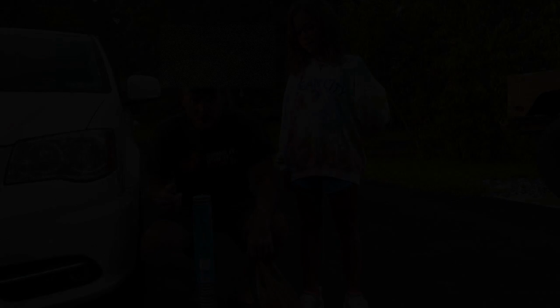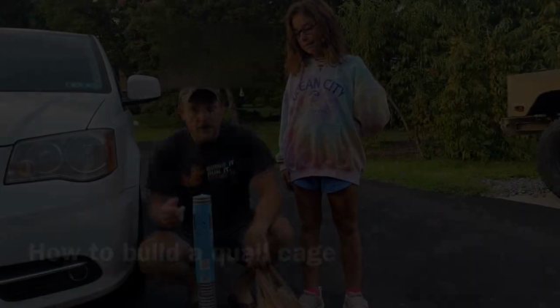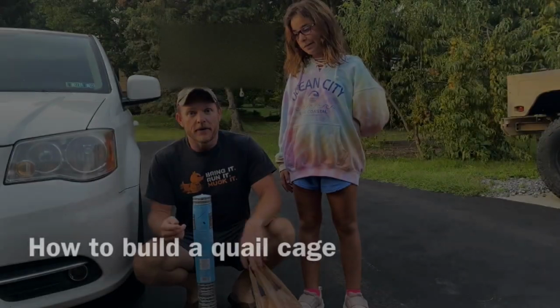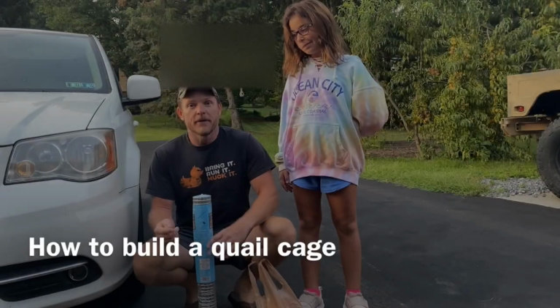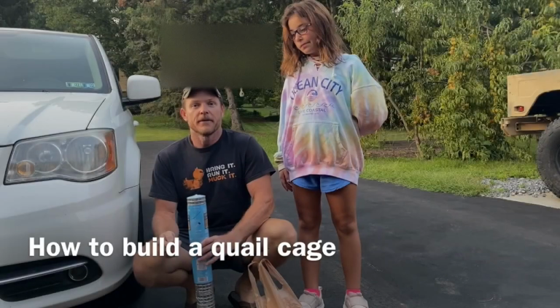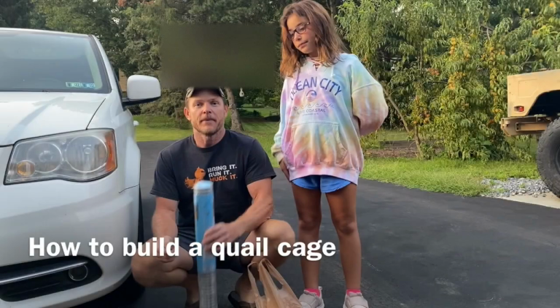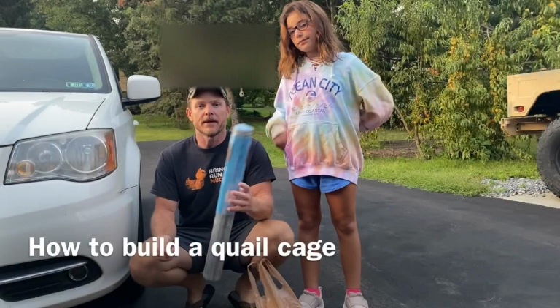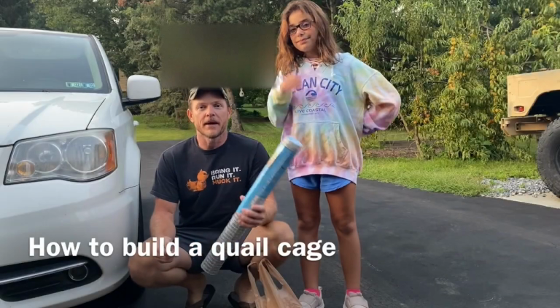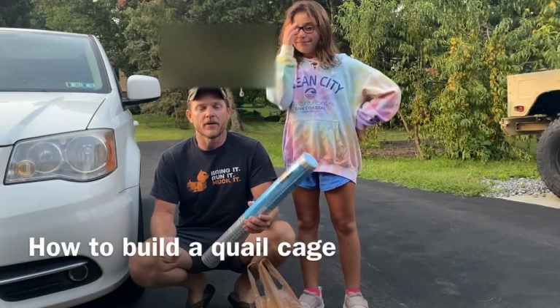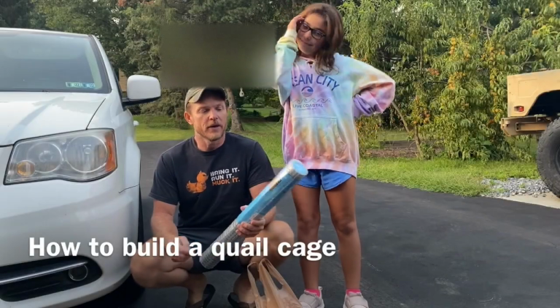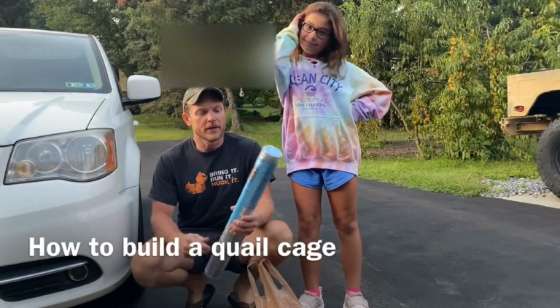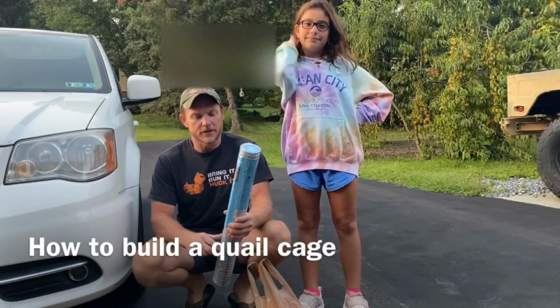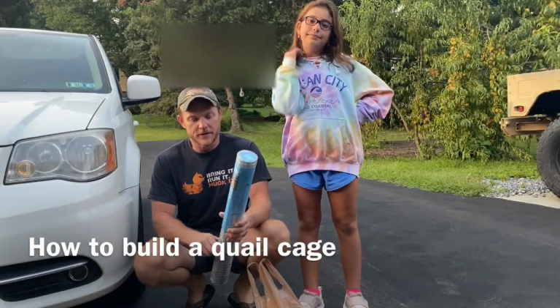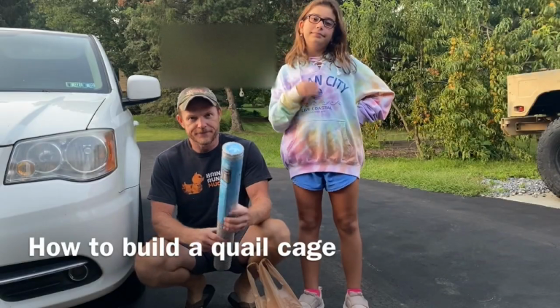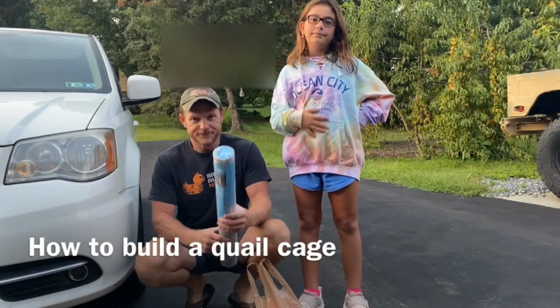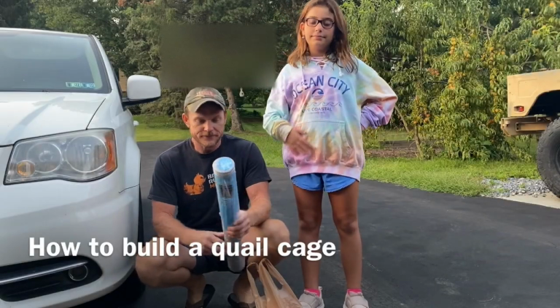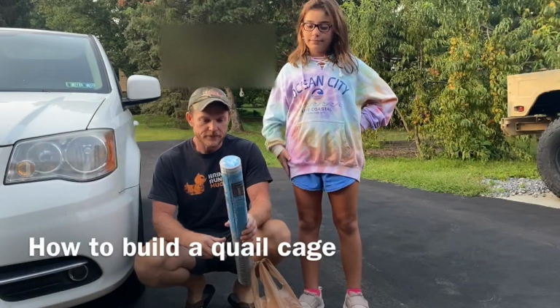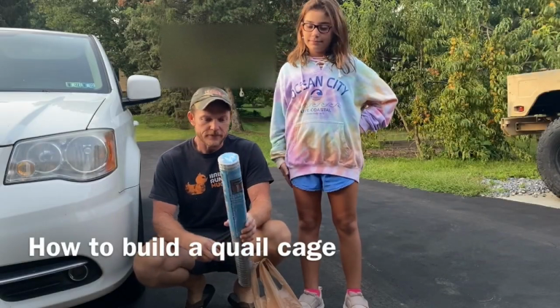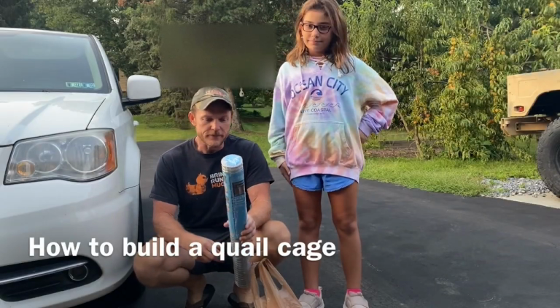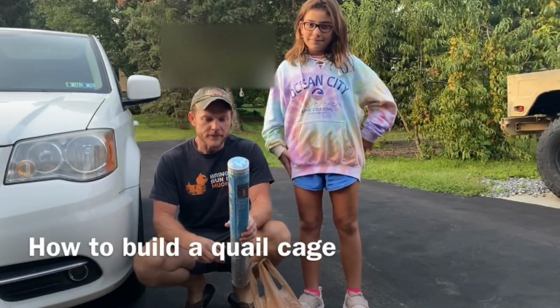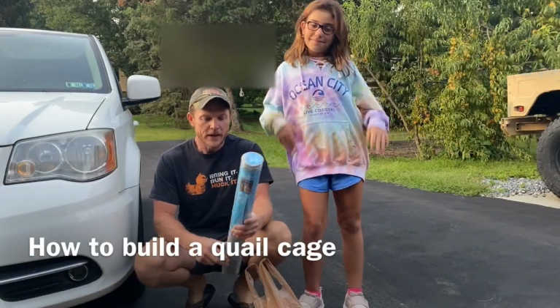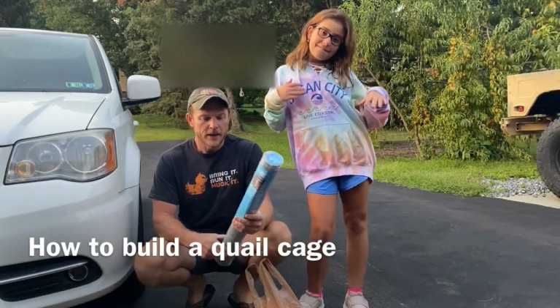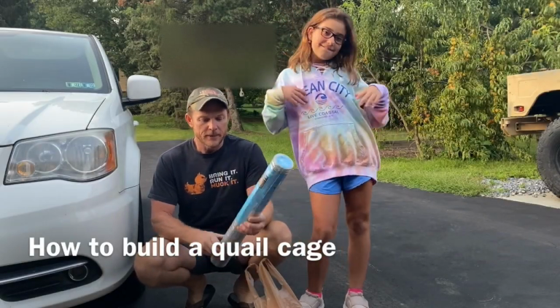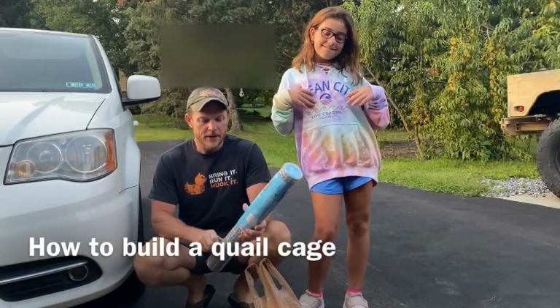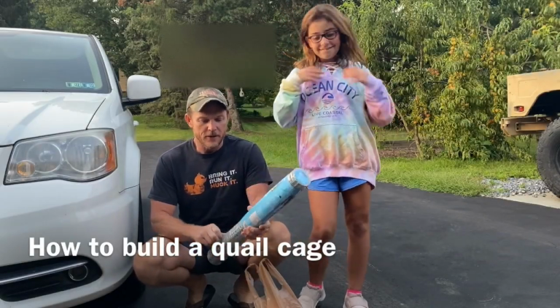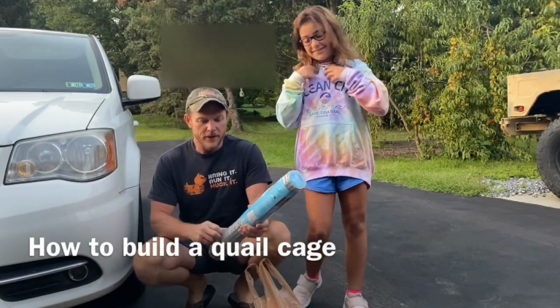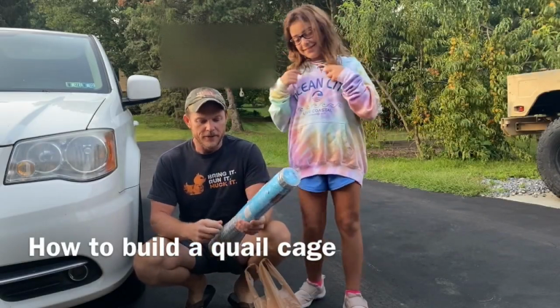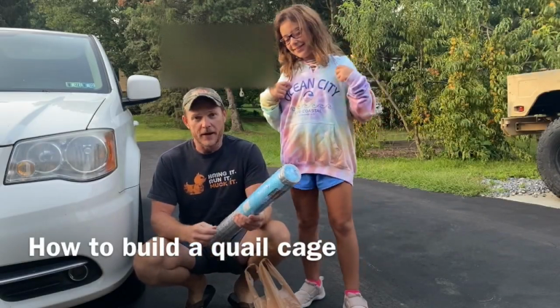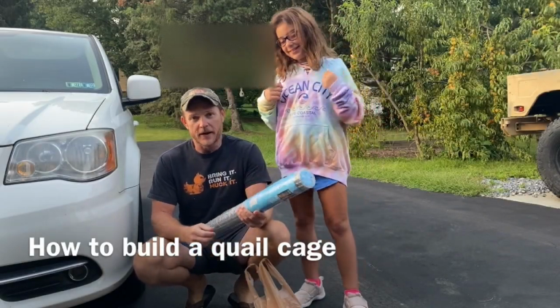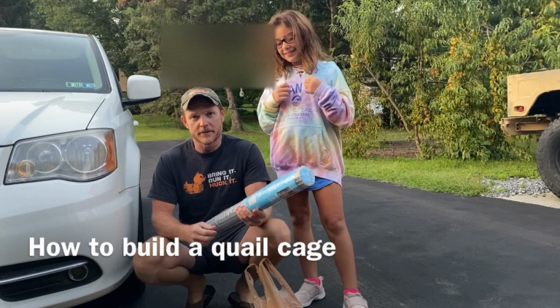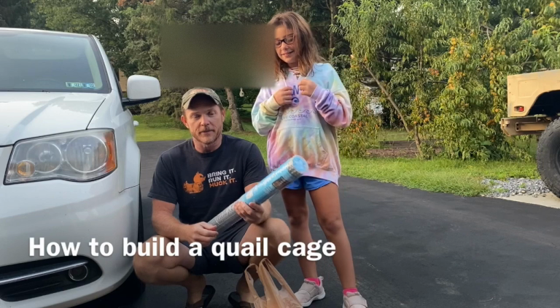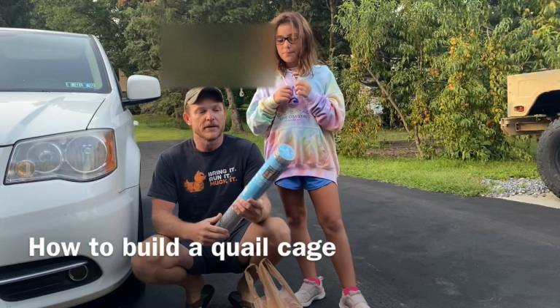Start making our quail cages. I'm getting quail for eggs and meat.